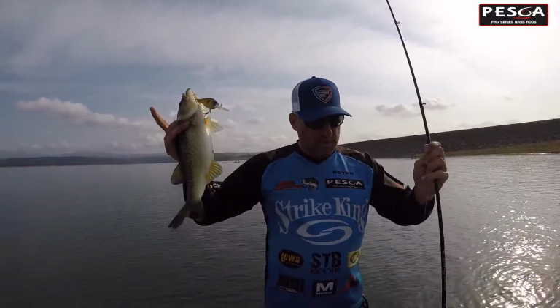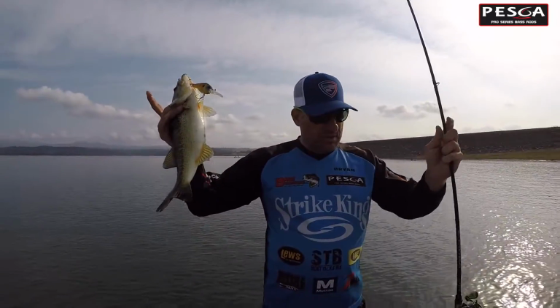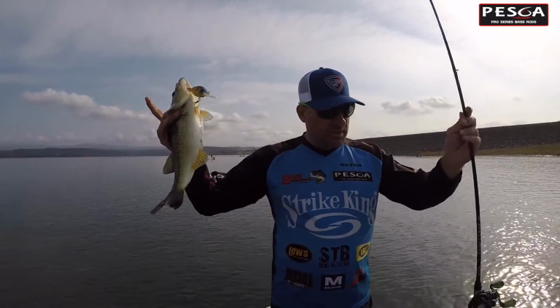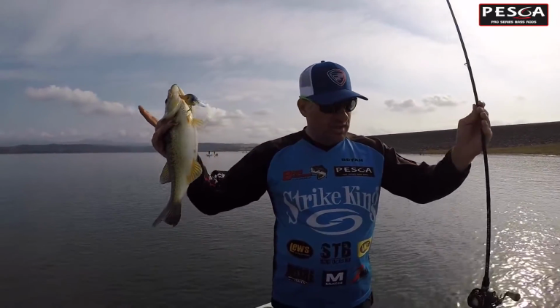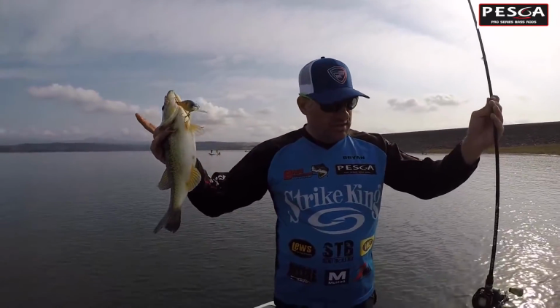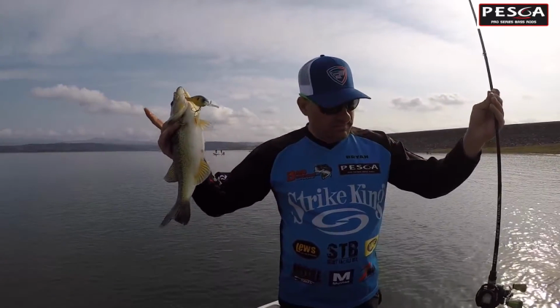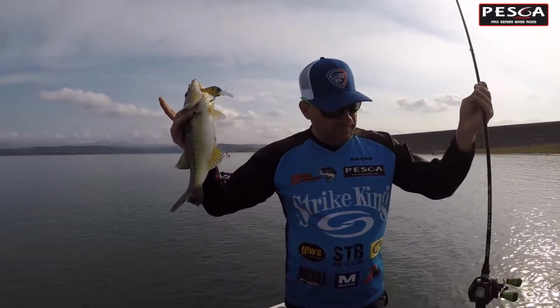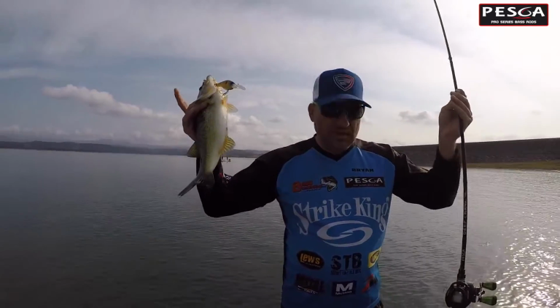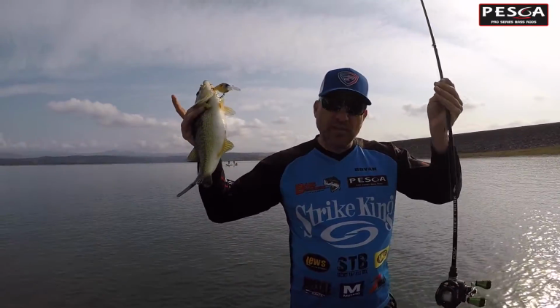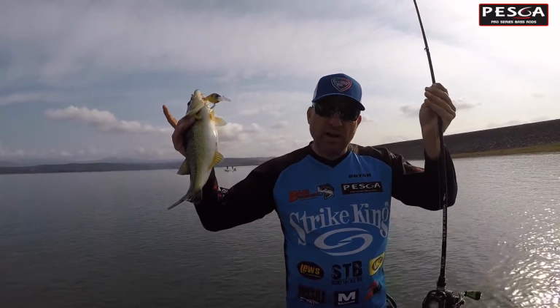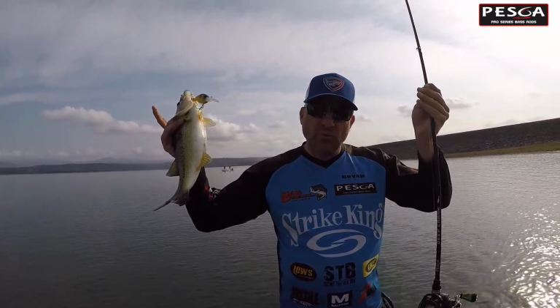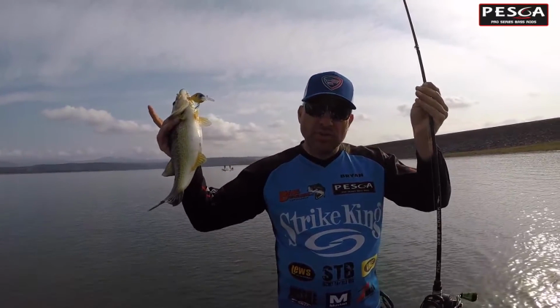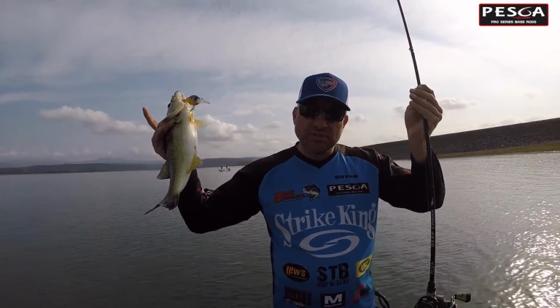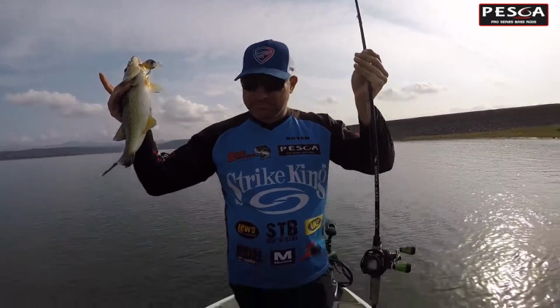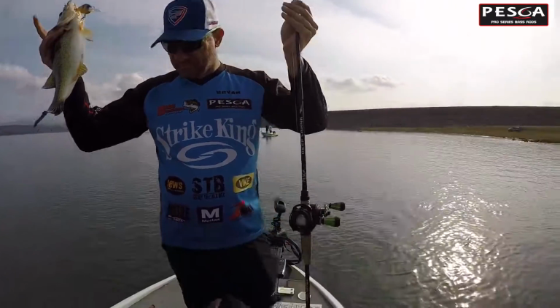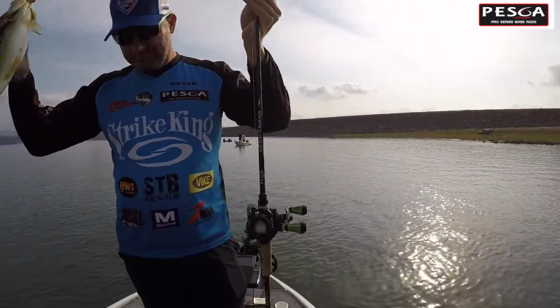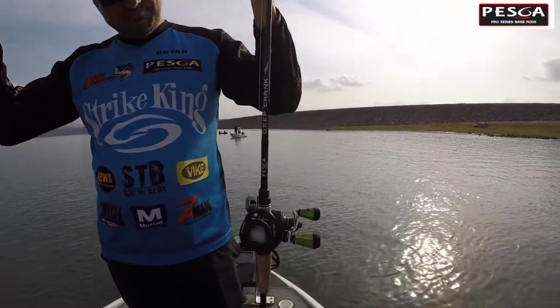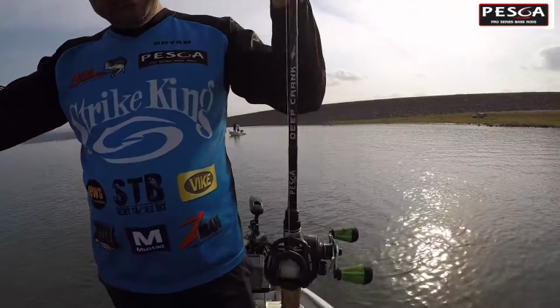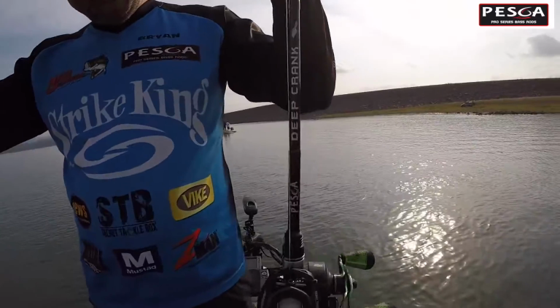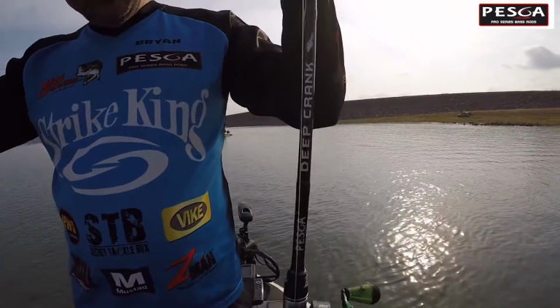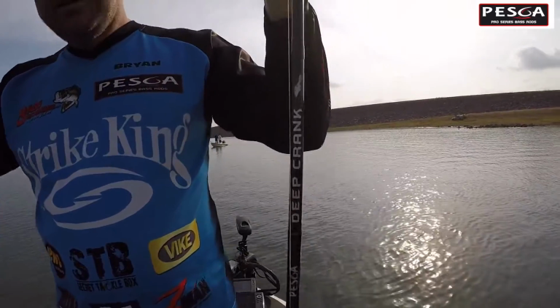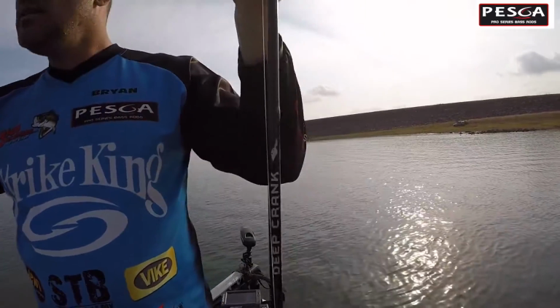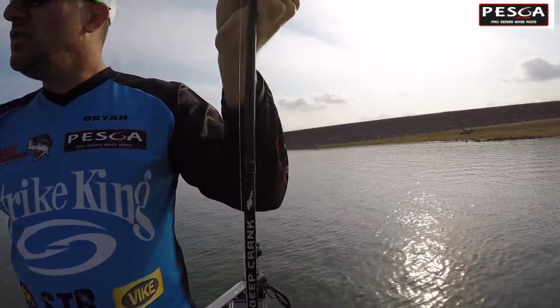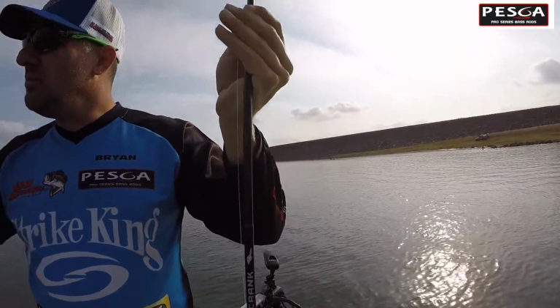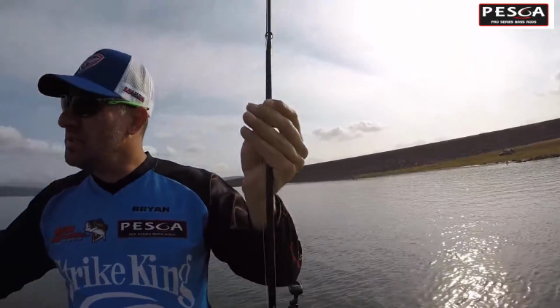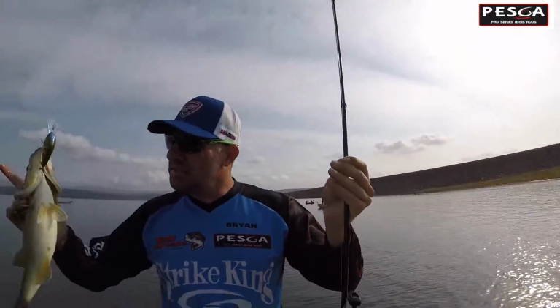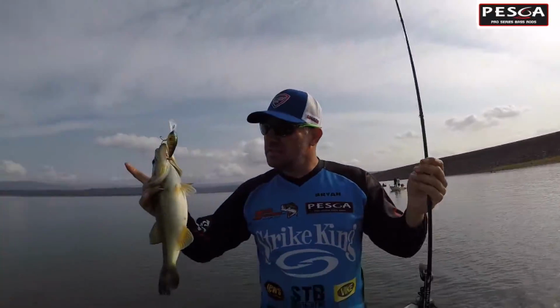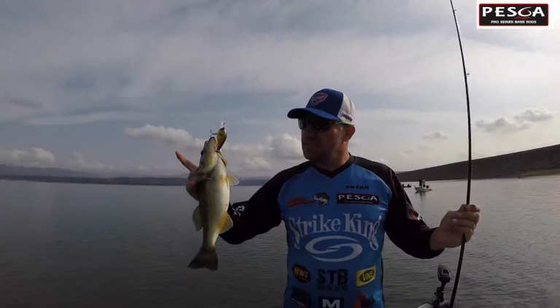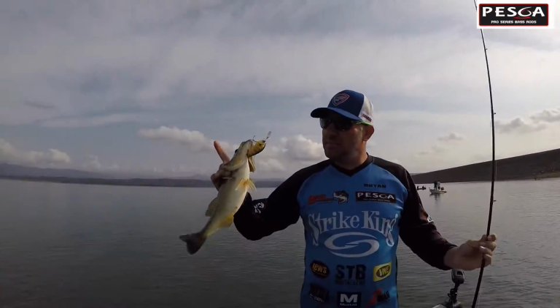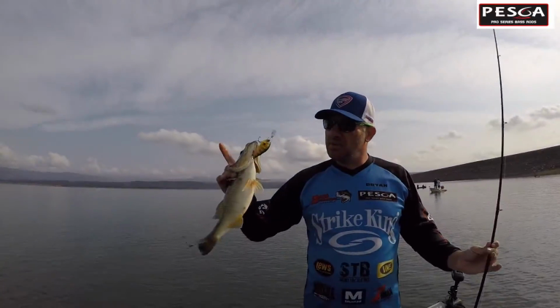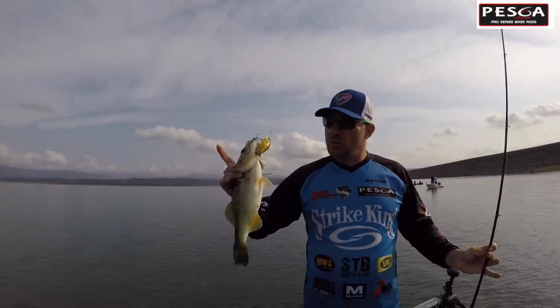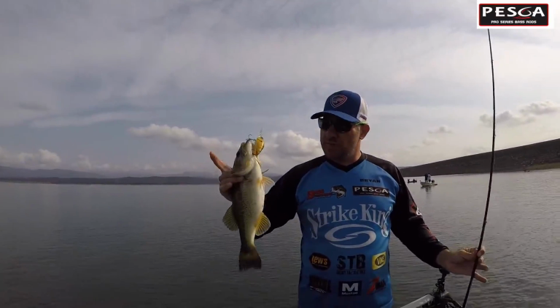Pesker Pro Series deep crank rod, boys. Doing the business, keeping those hooks pinned.